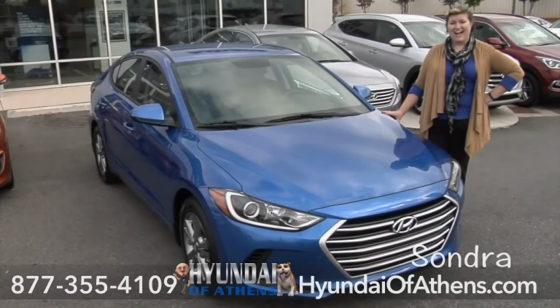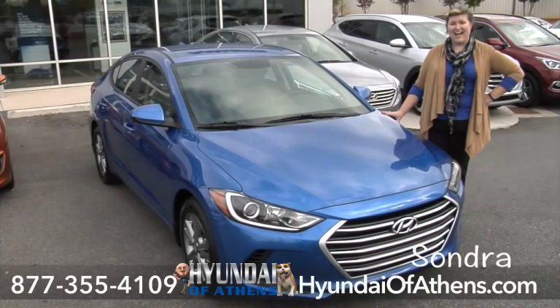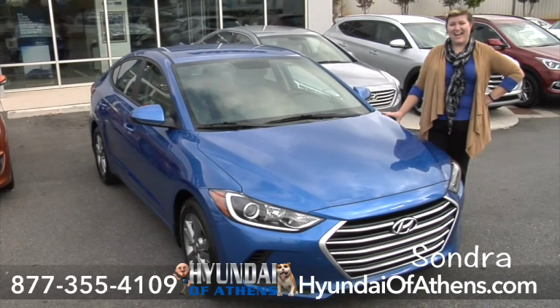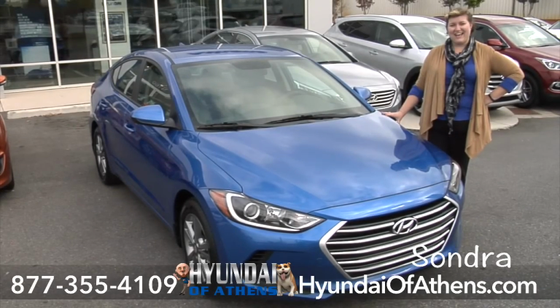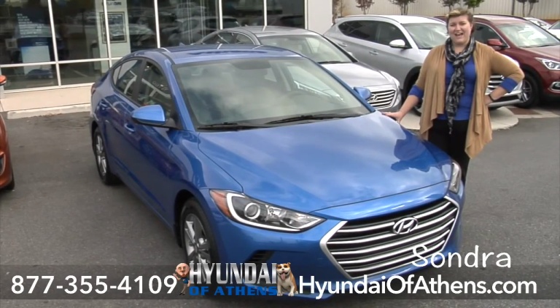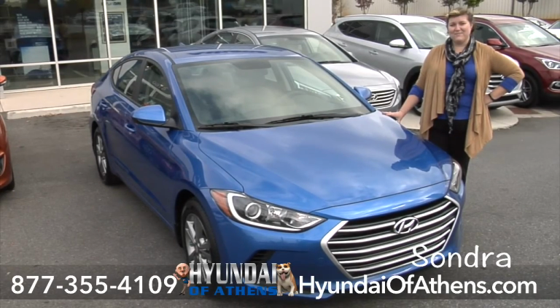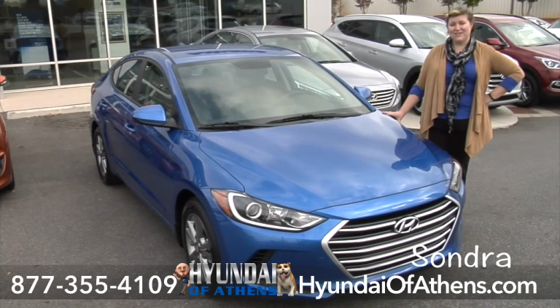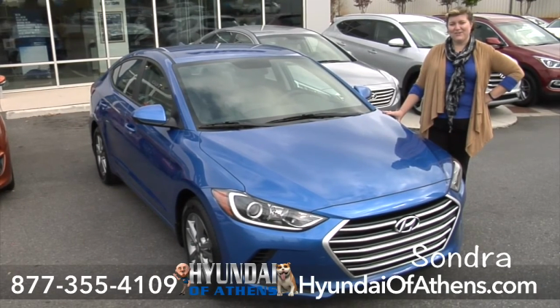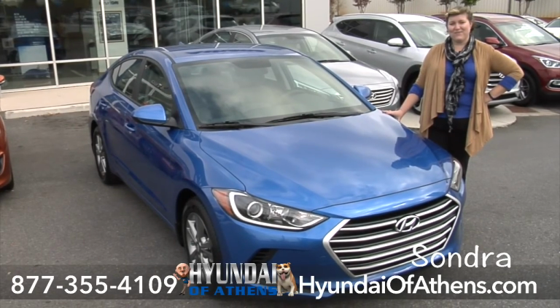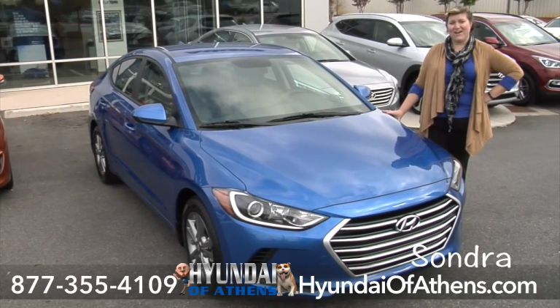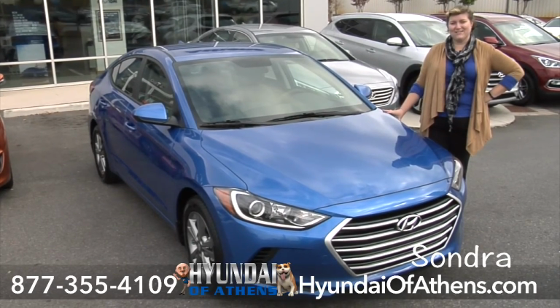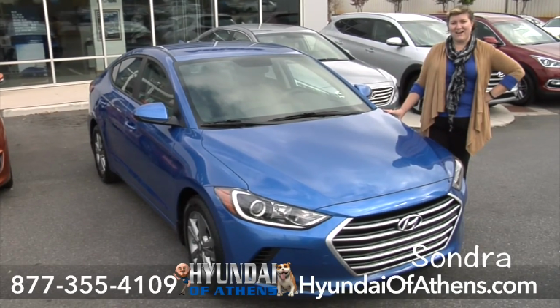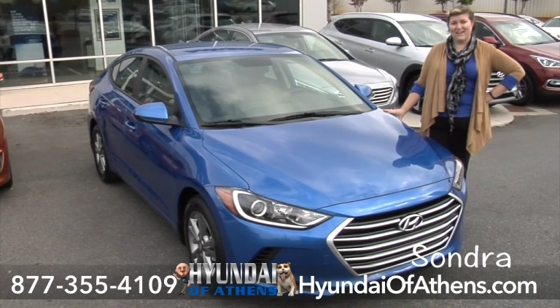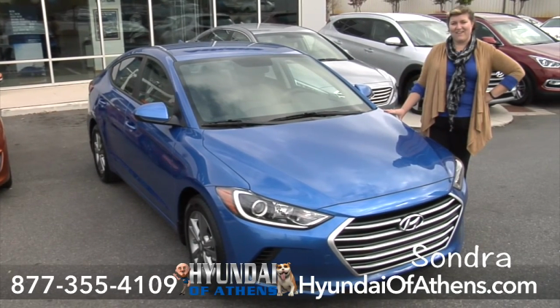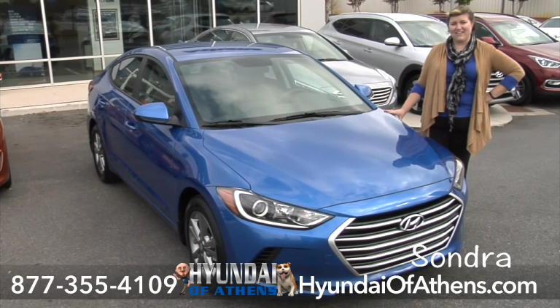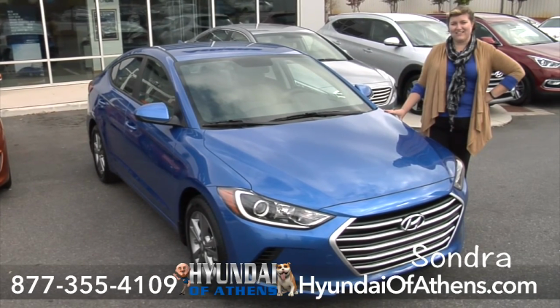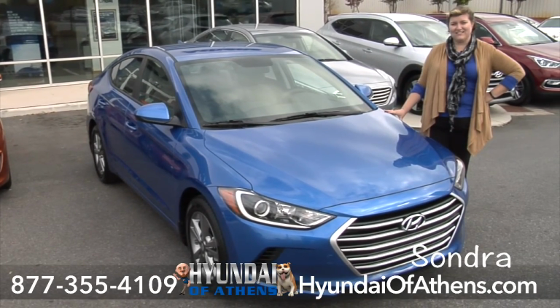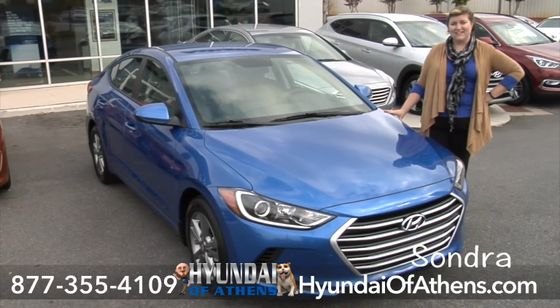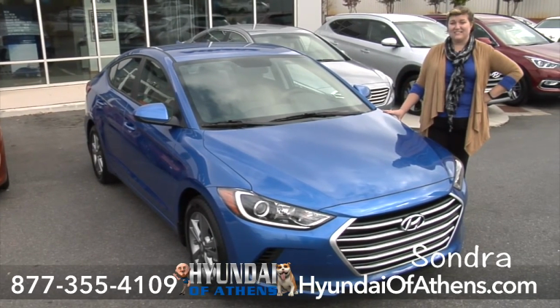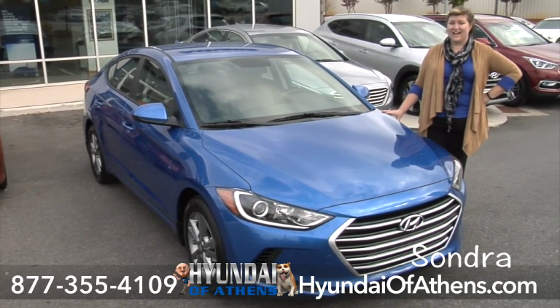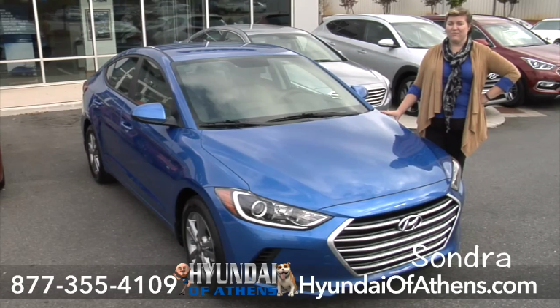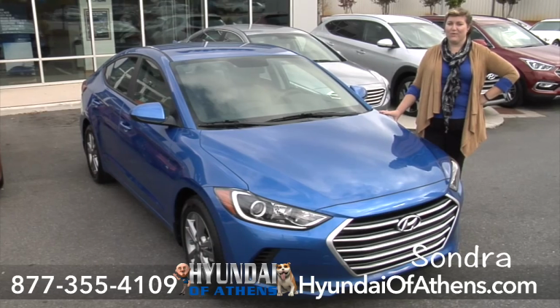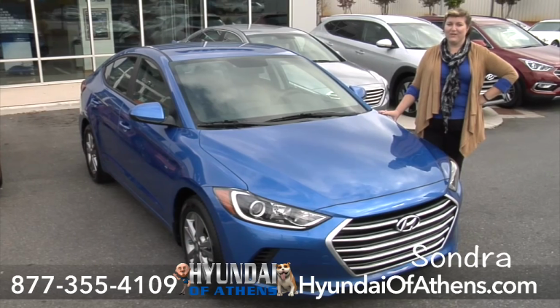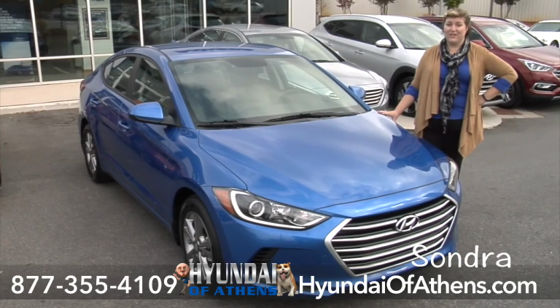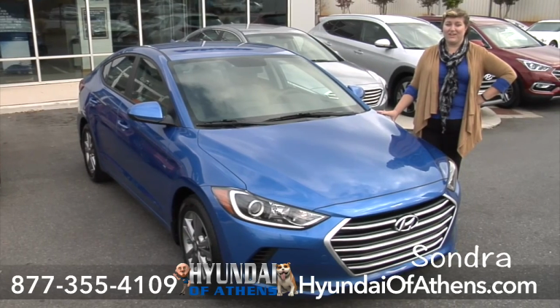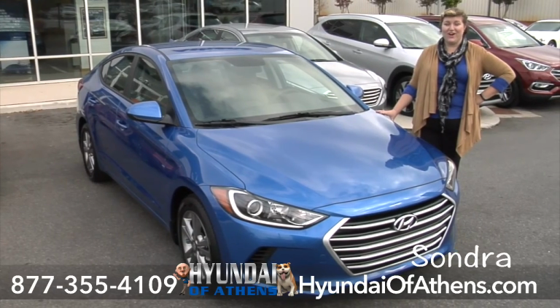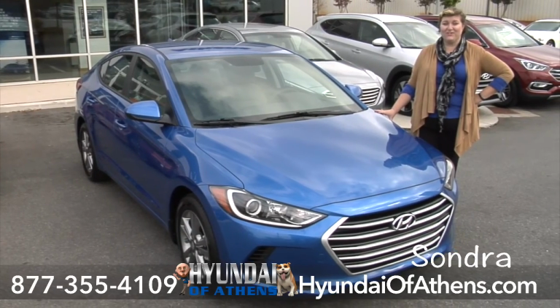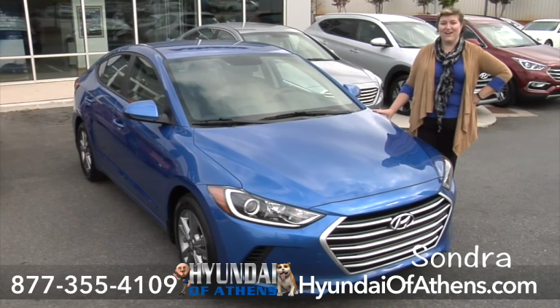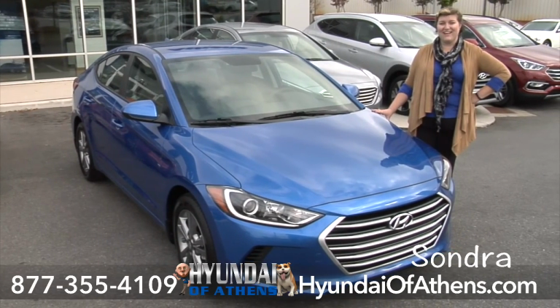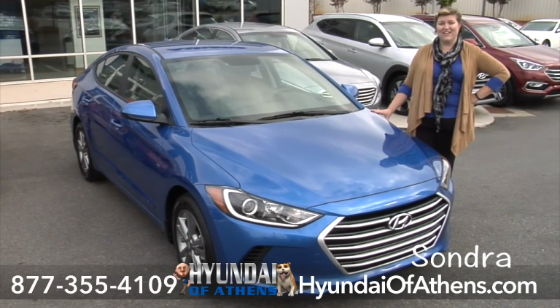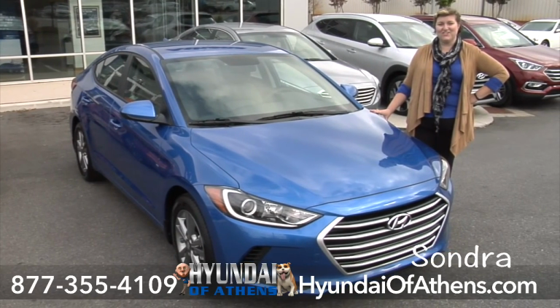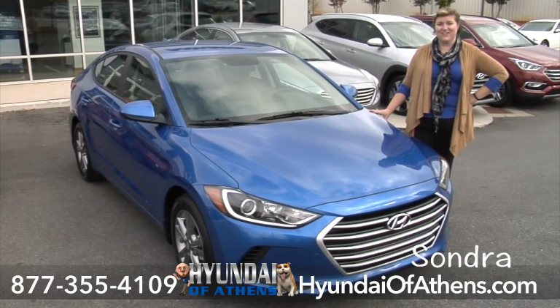Hi, I'm Sondra with Awesome Hyundai of Athens. Today we're going to look at the all-new Hyundai Elantra.